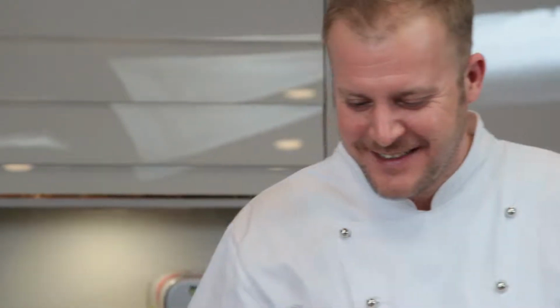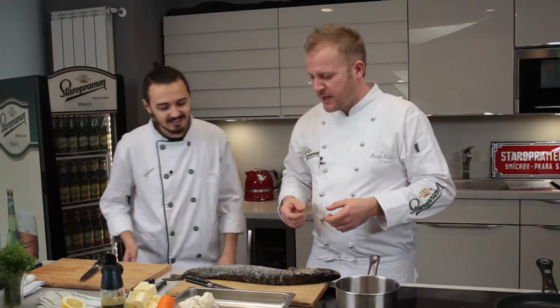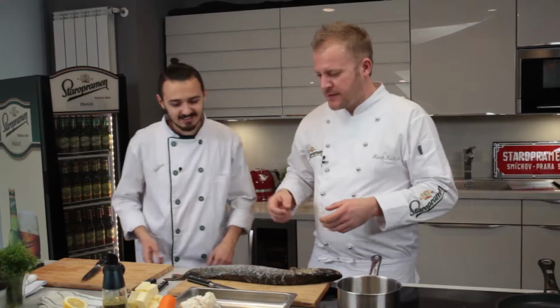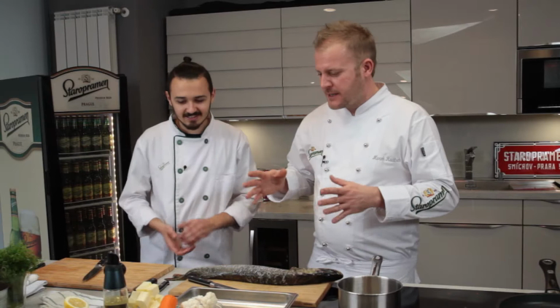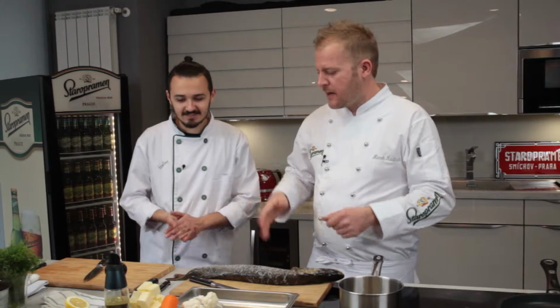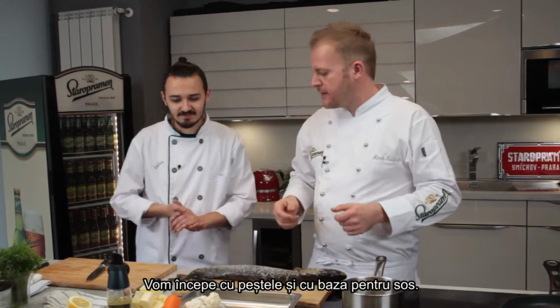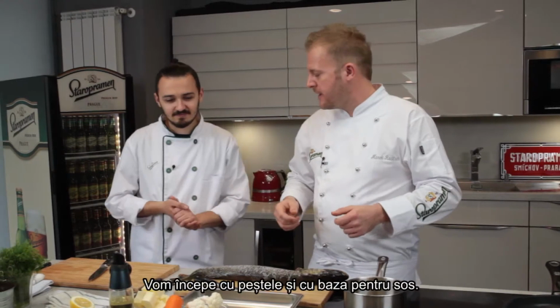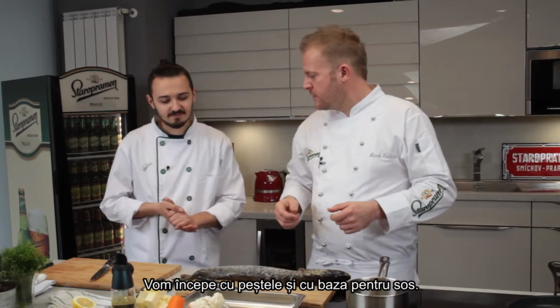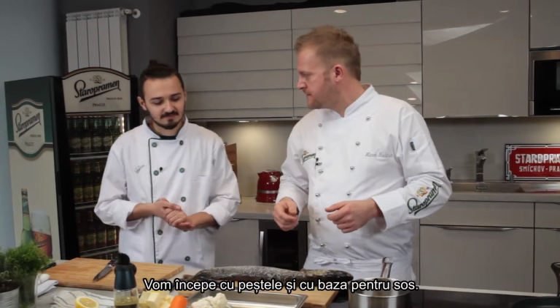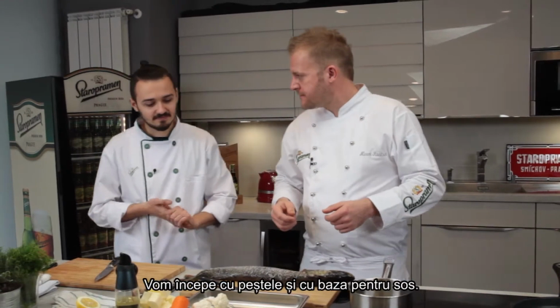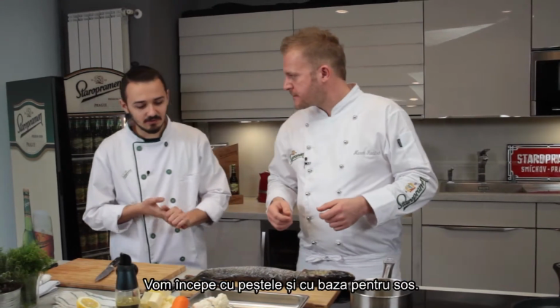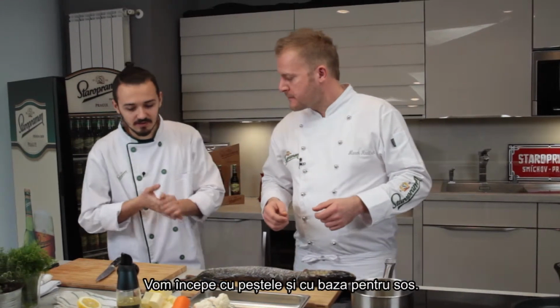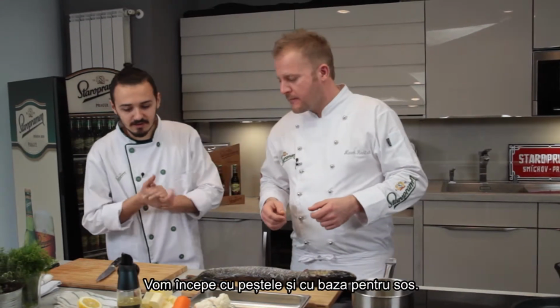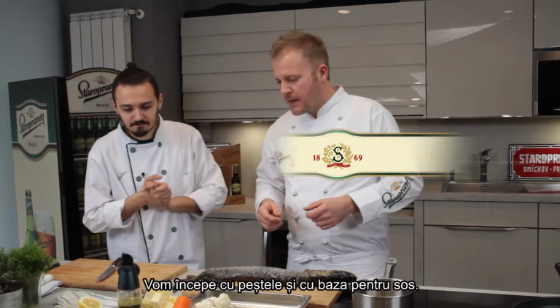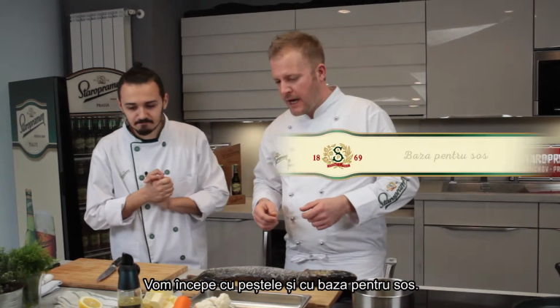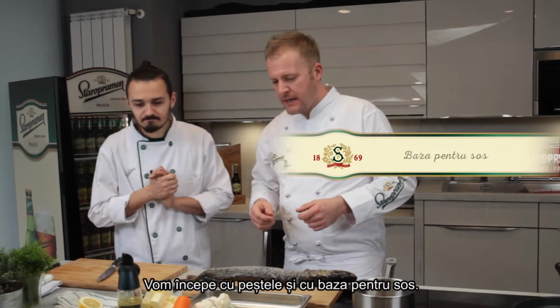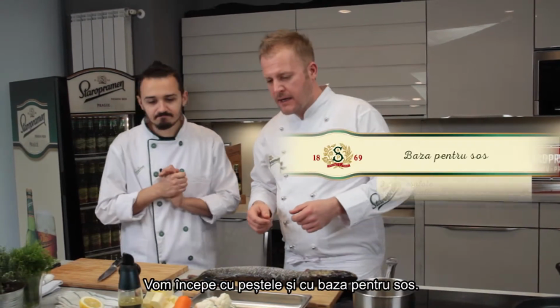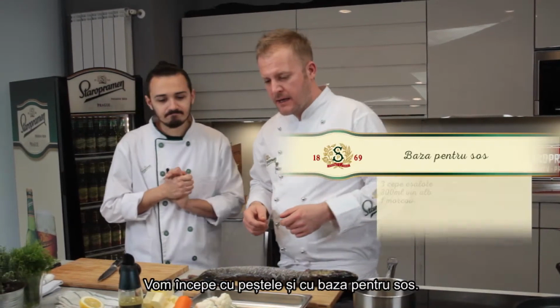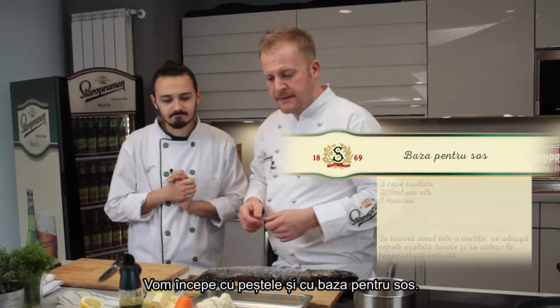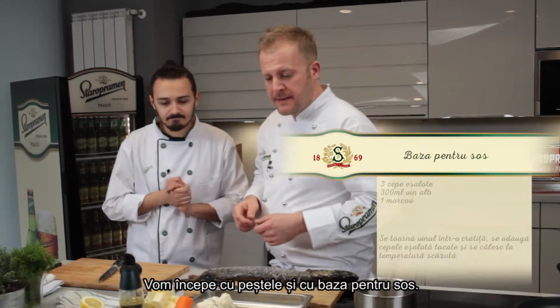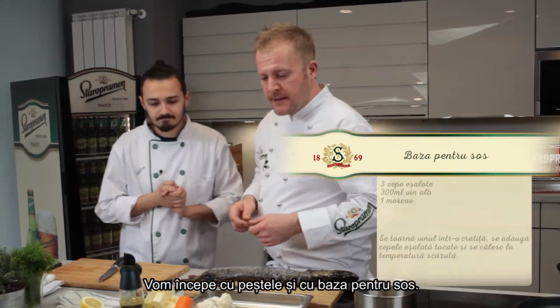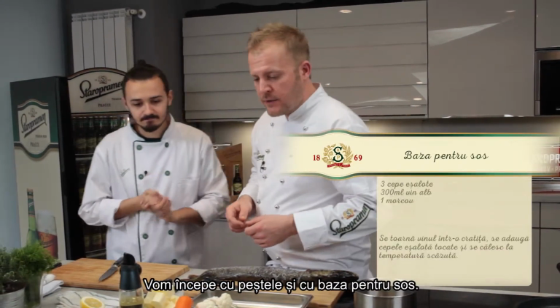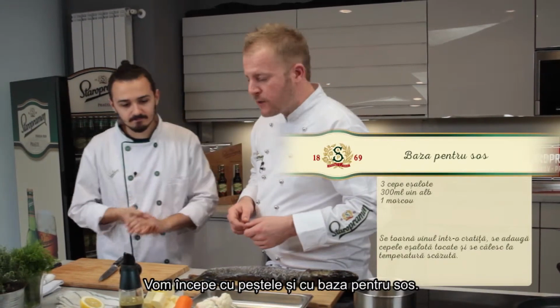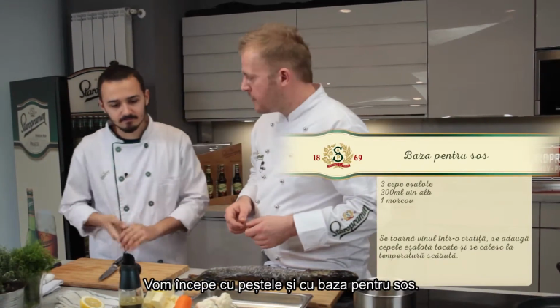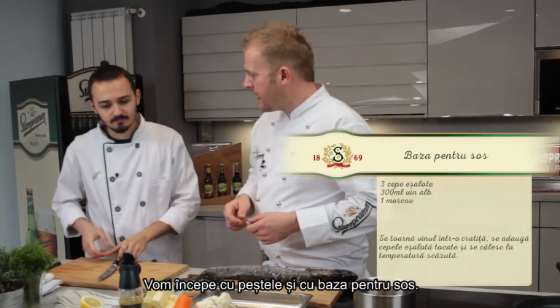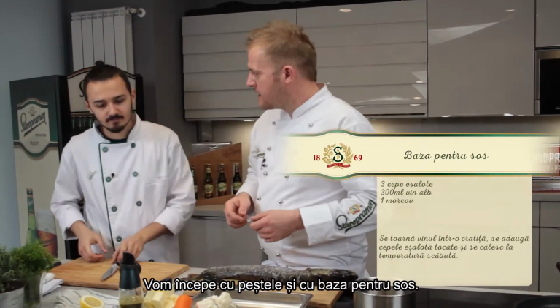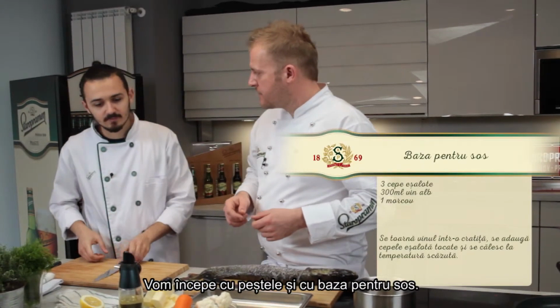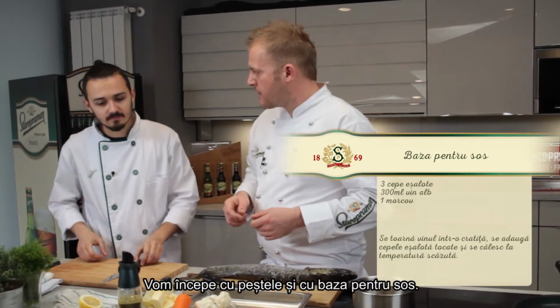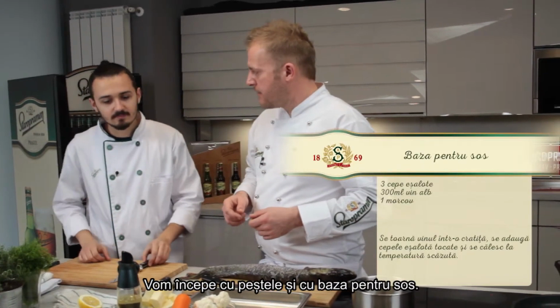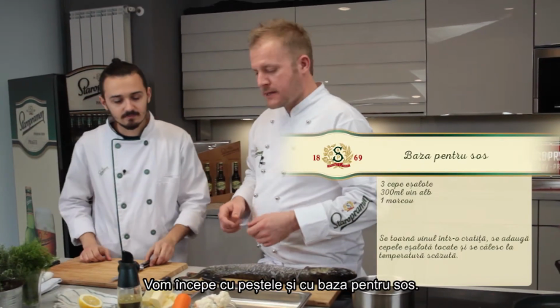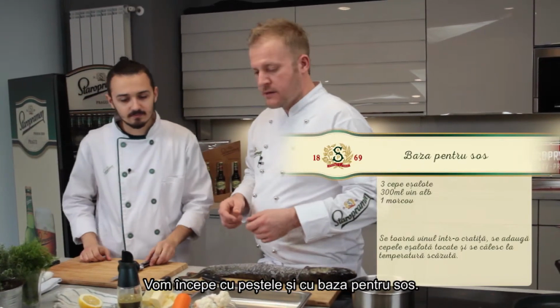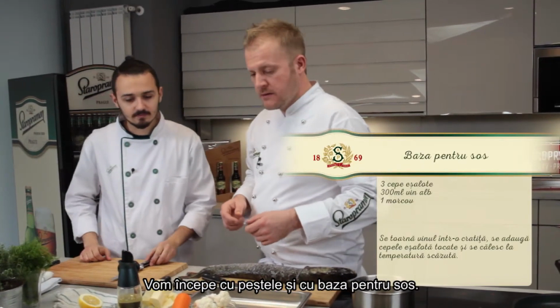So I will start with the fish, and you can do the base for the butter sauce.